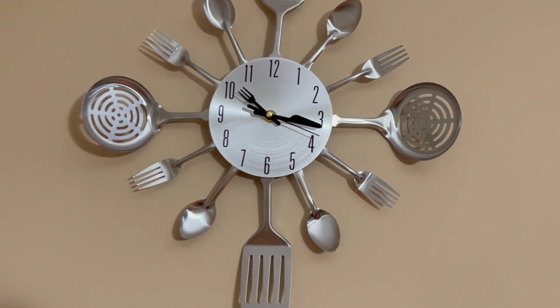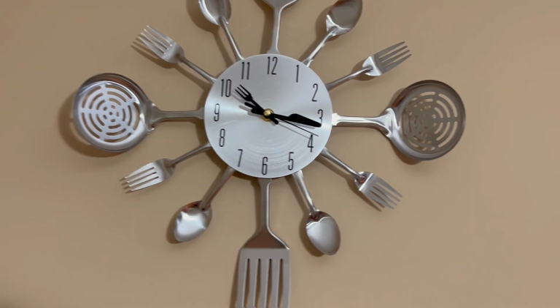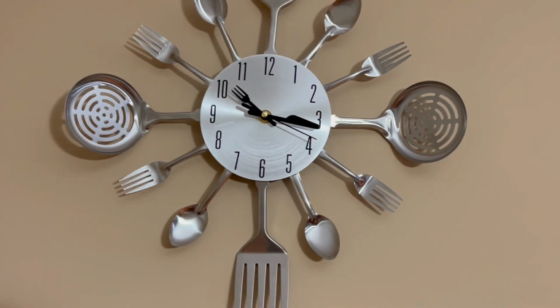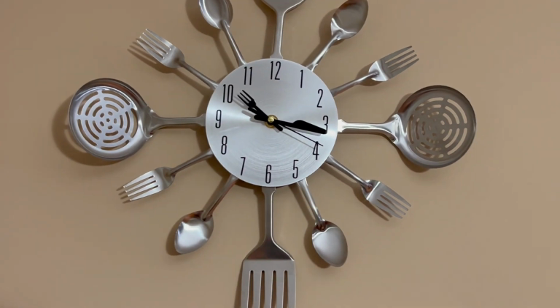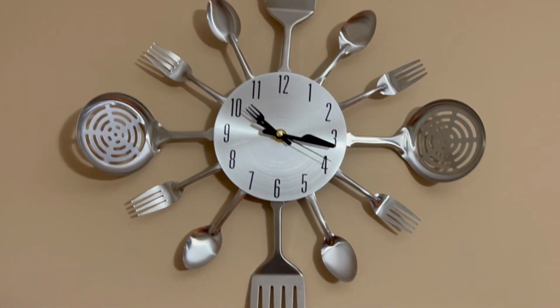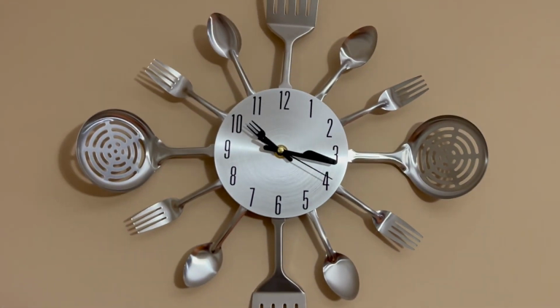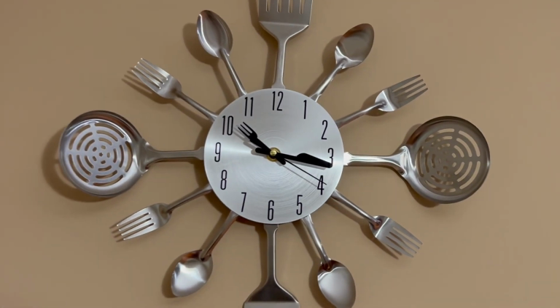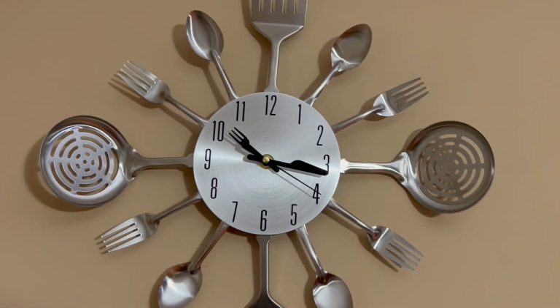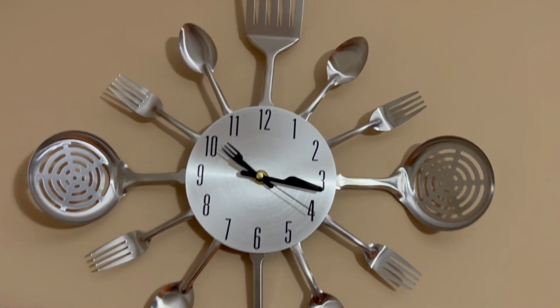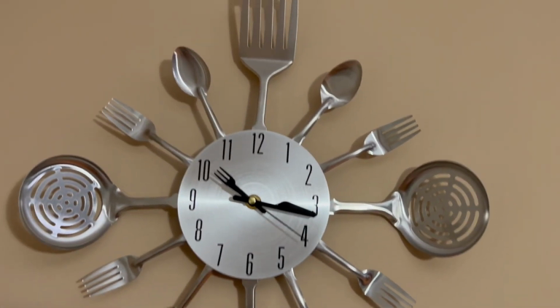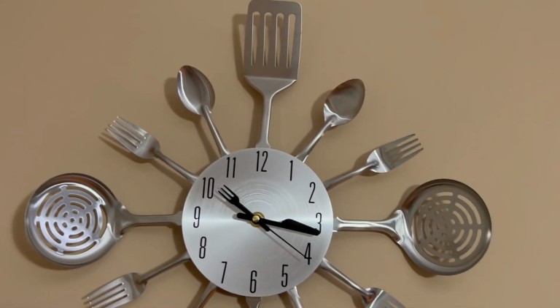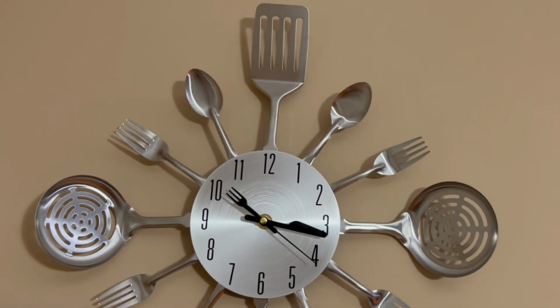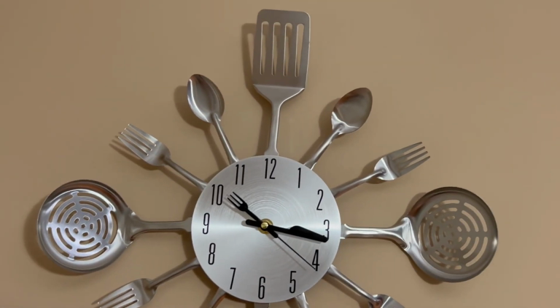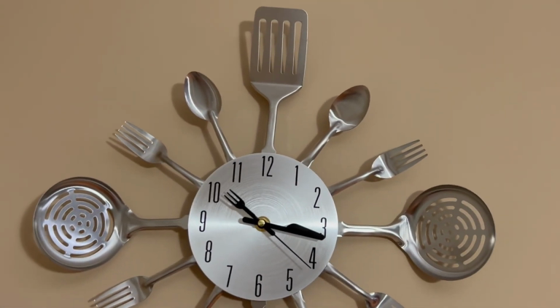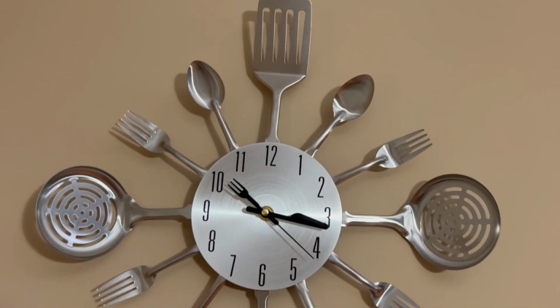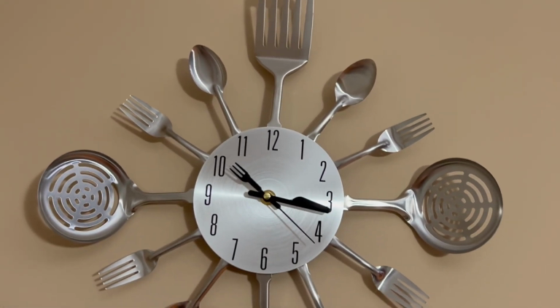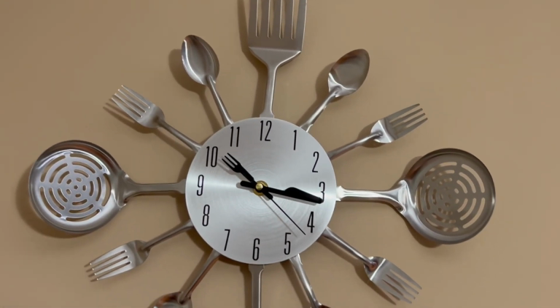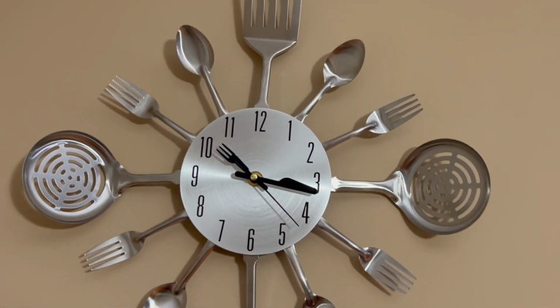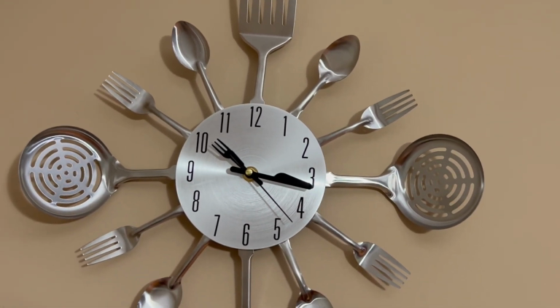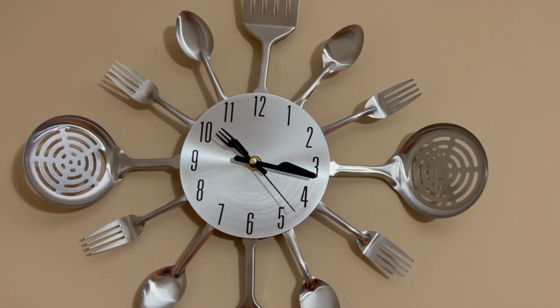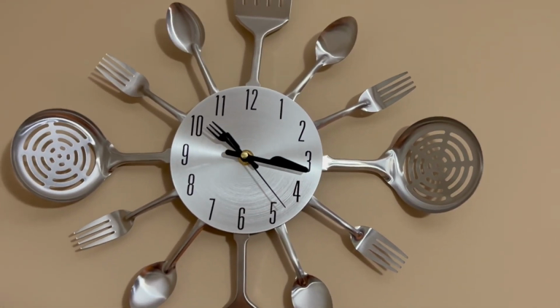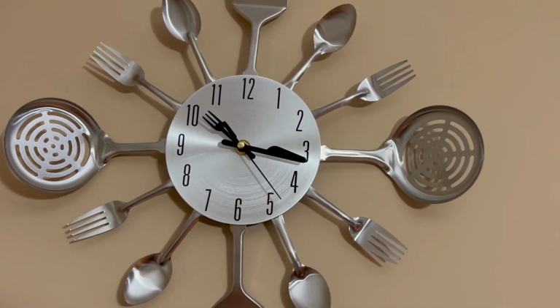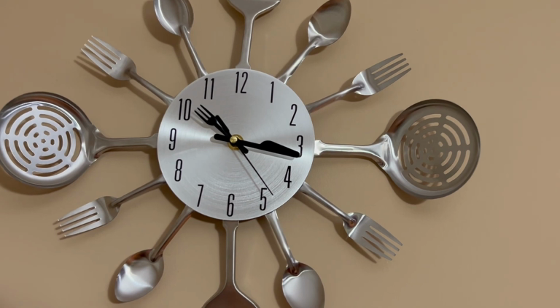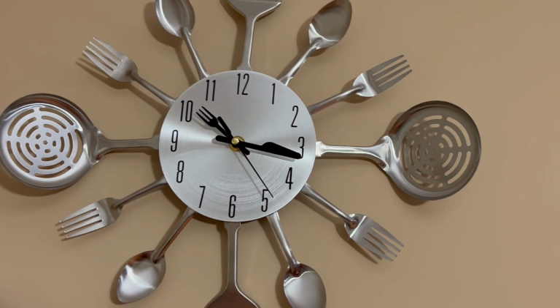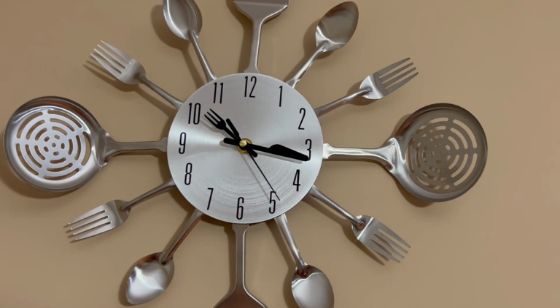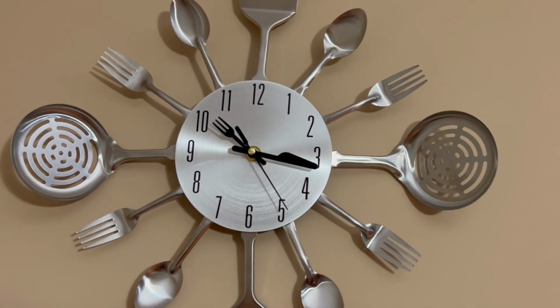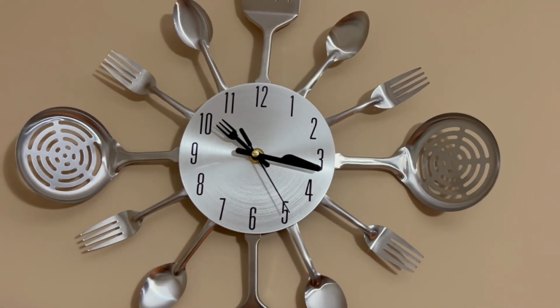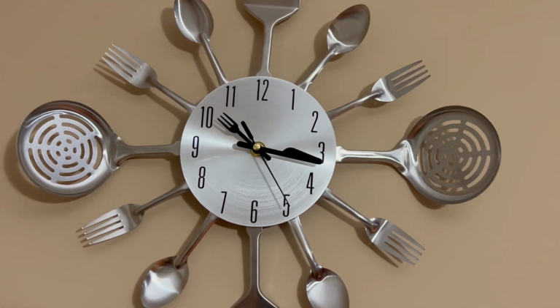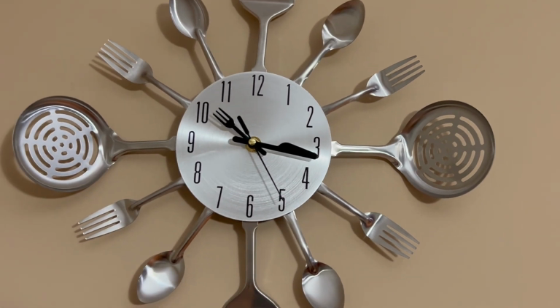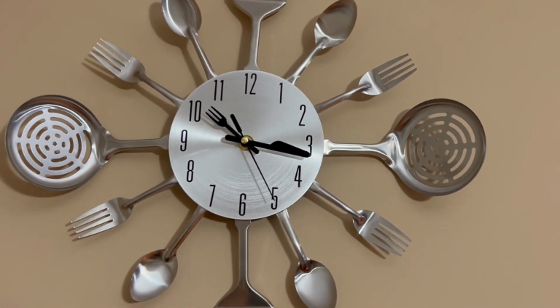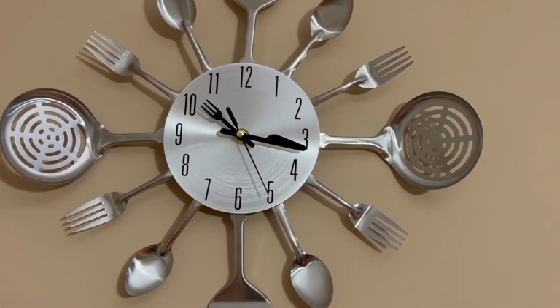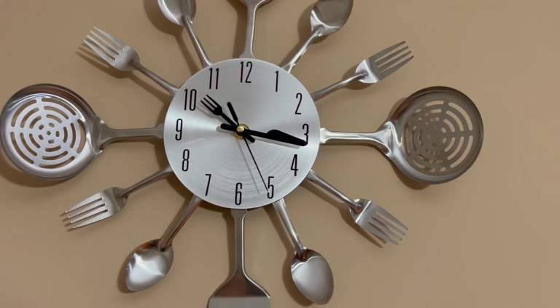The hour hand stops when the seconds hand comes on it. Please like, share, comment, and subscribe to my channel. I will see you in the next clock video called miniature cuckoo clock. Bye!